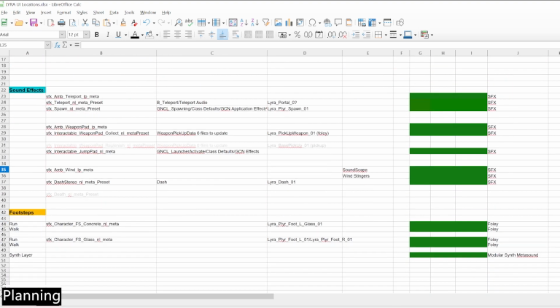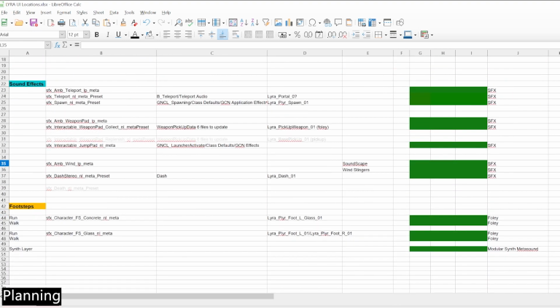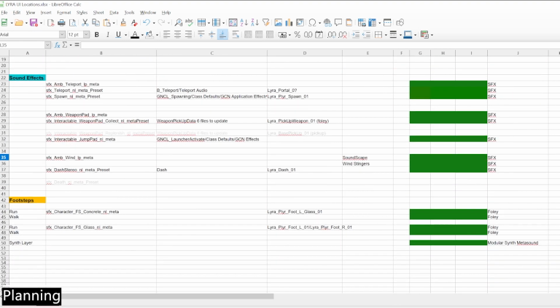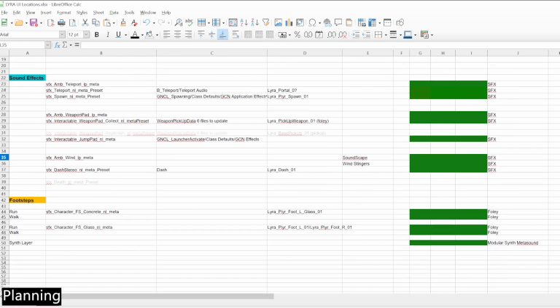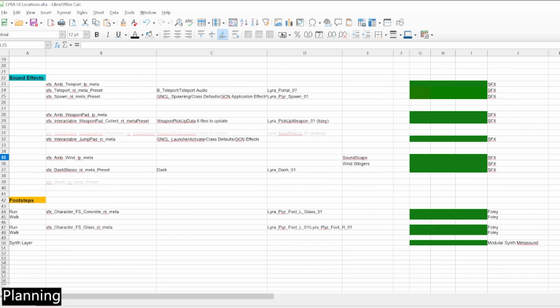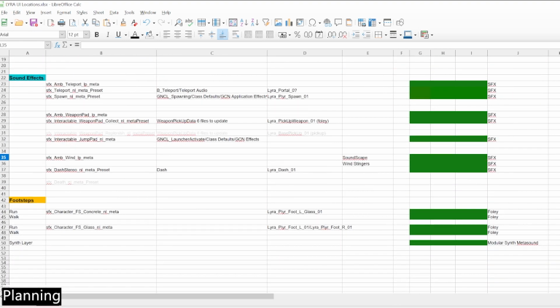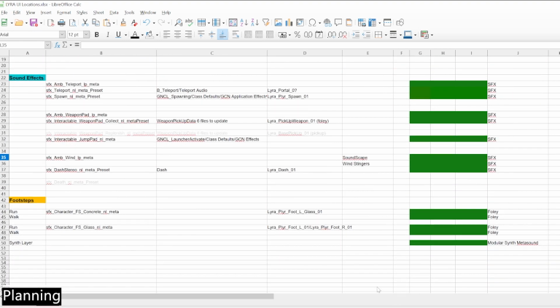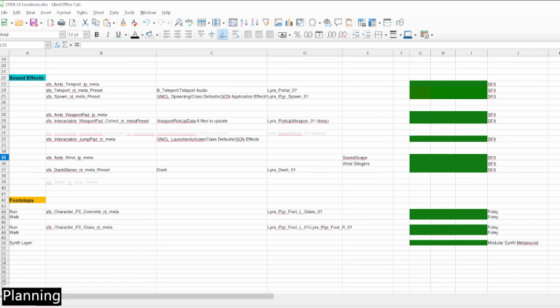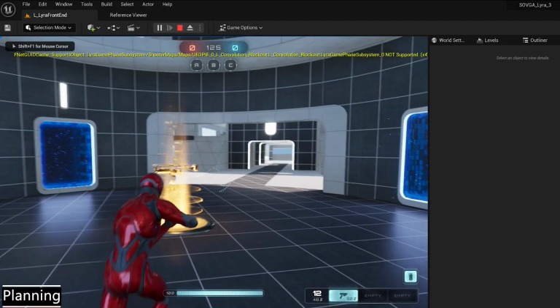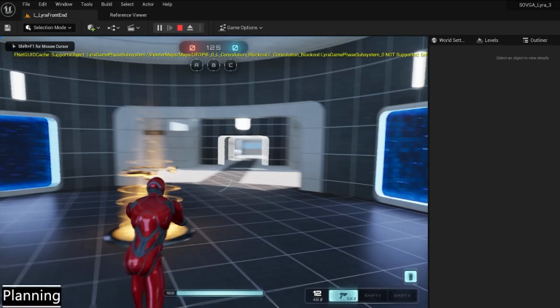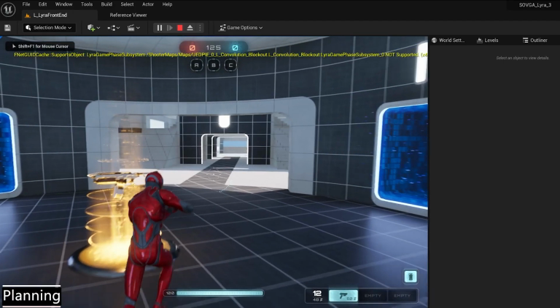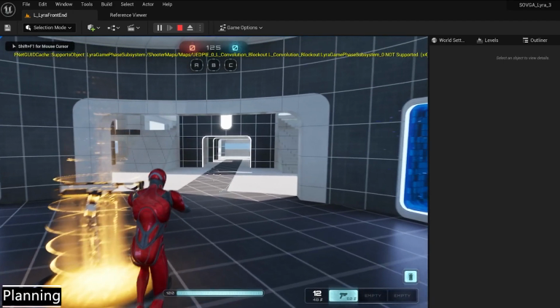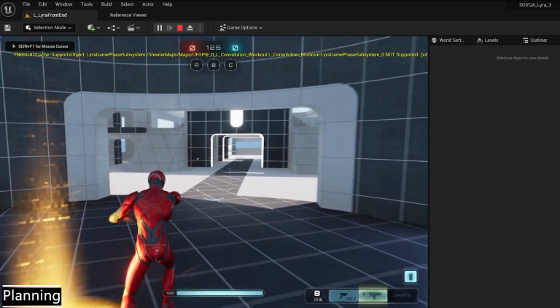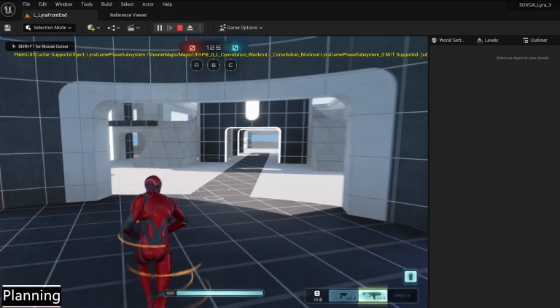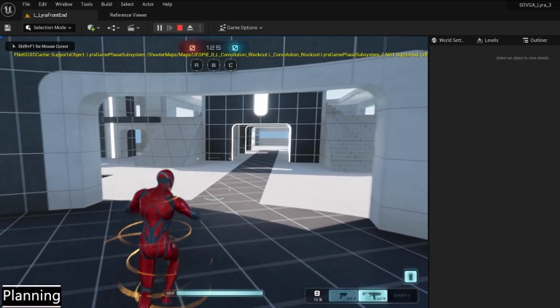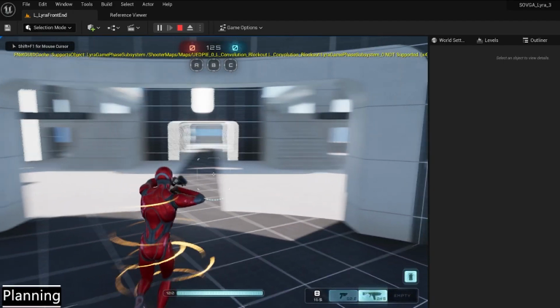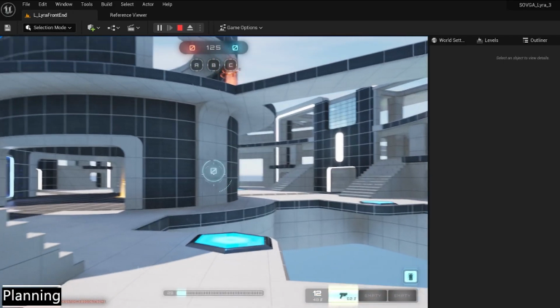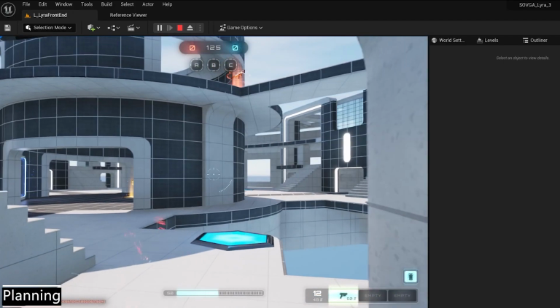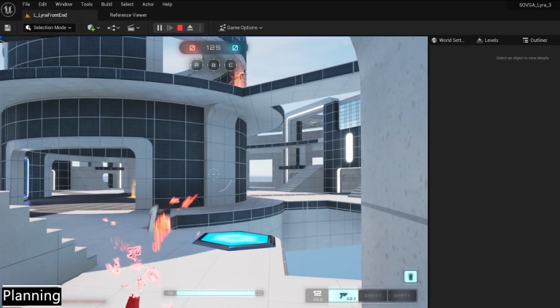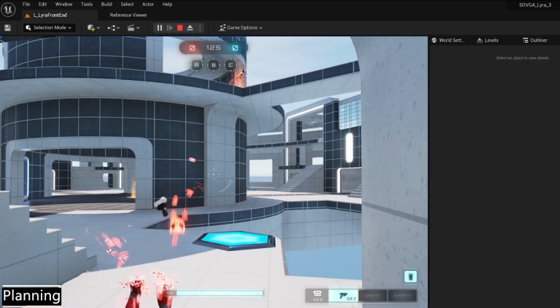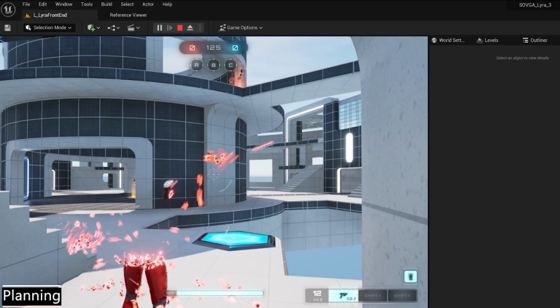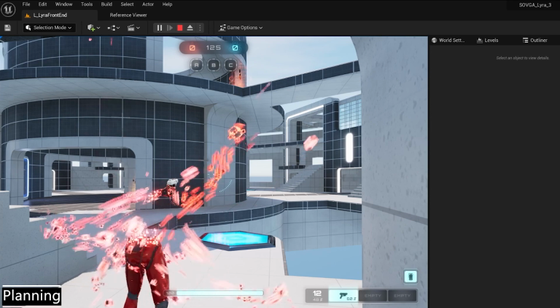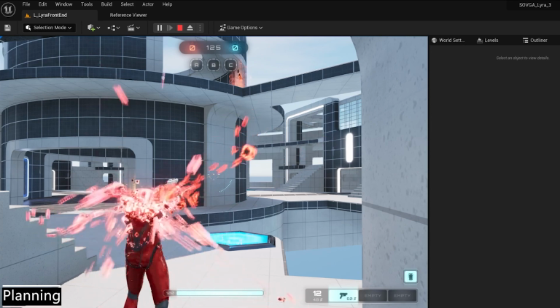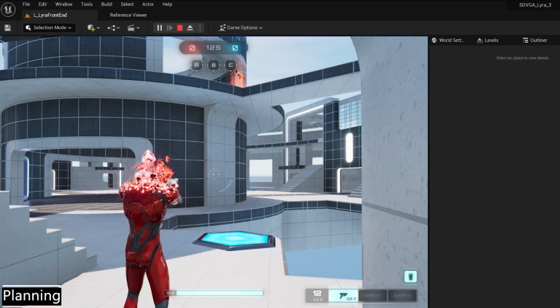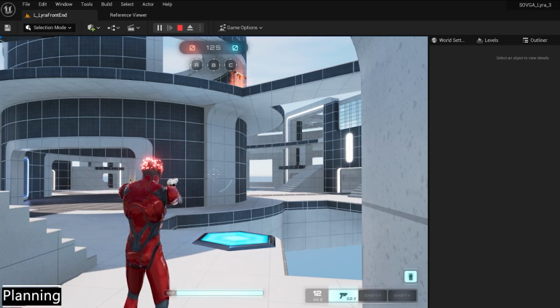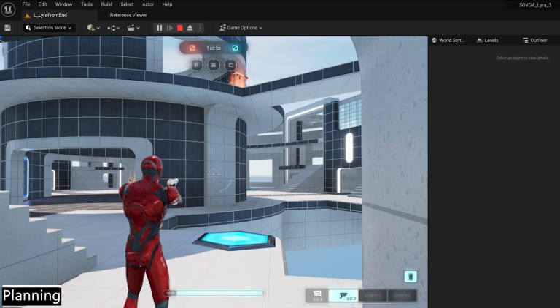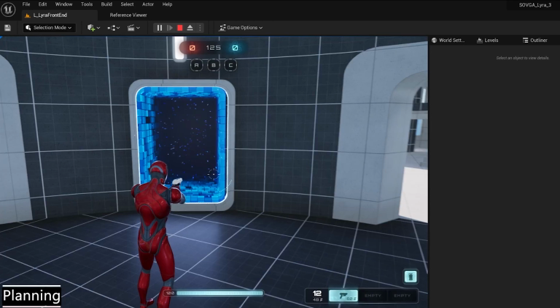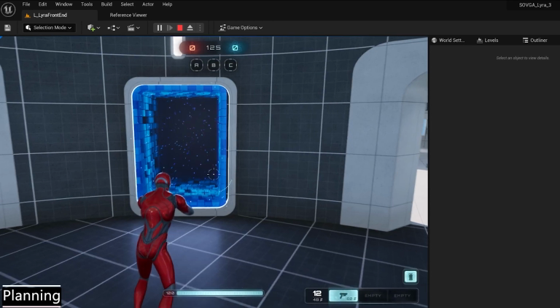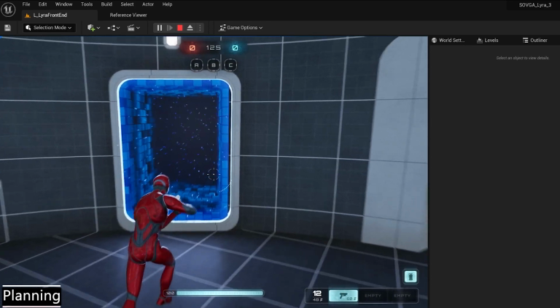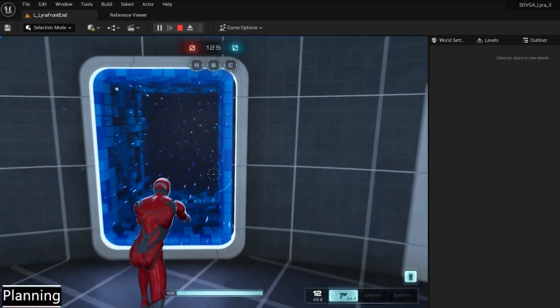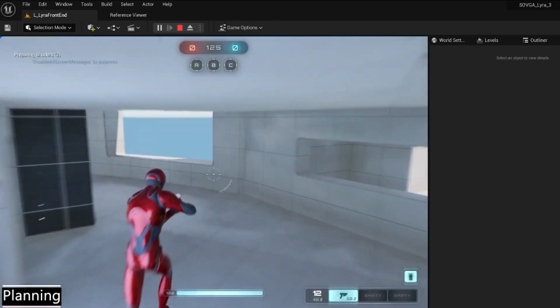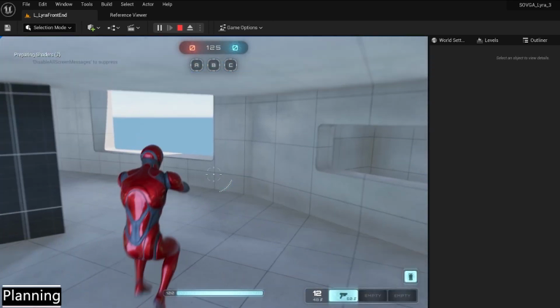Having located the files, I finalised the asset list and took game captures to work to, and then started drafting the sounds.